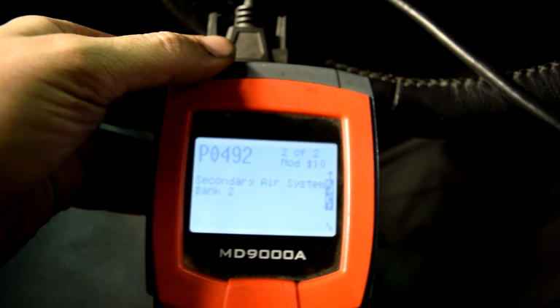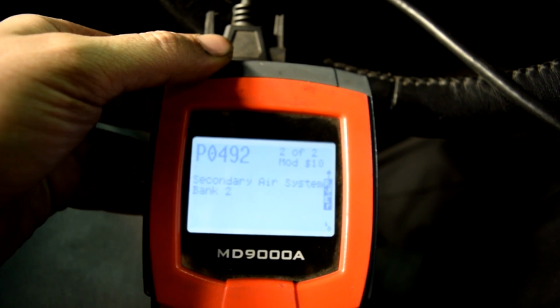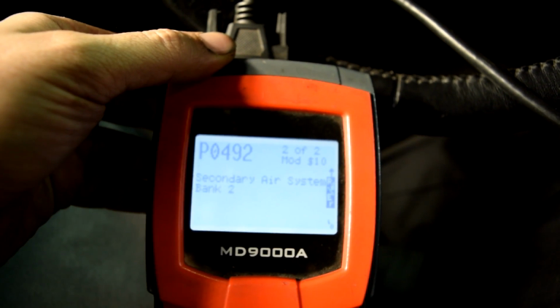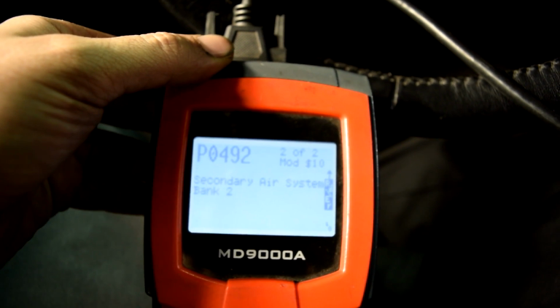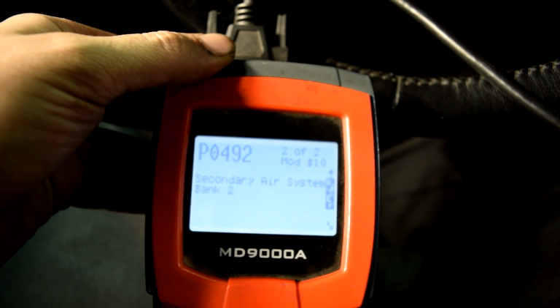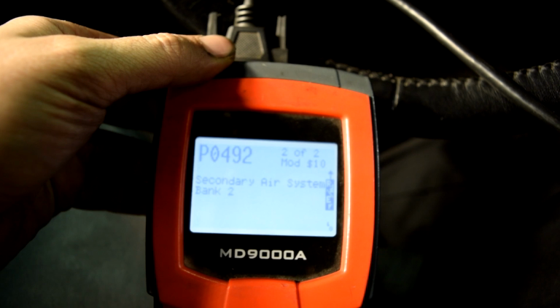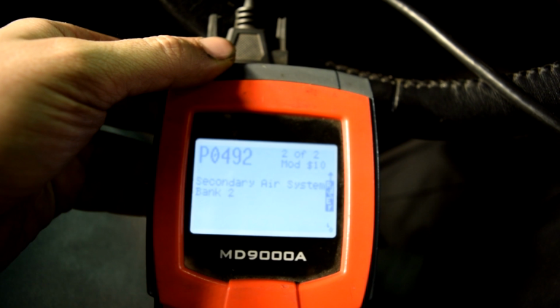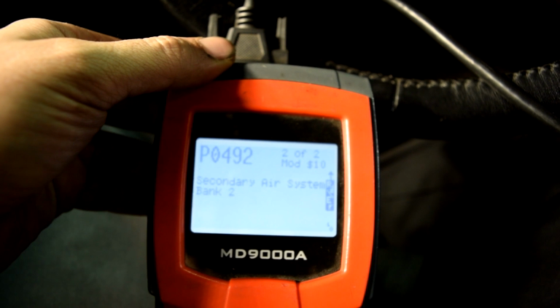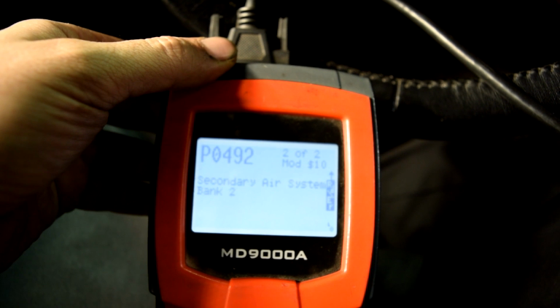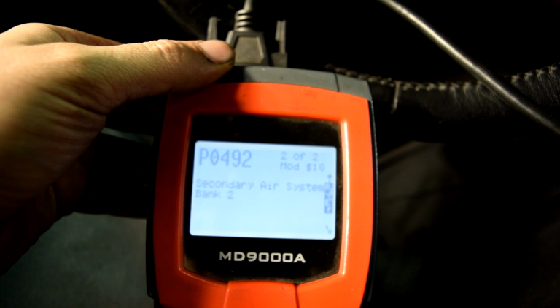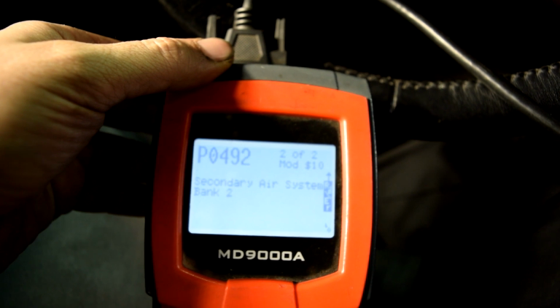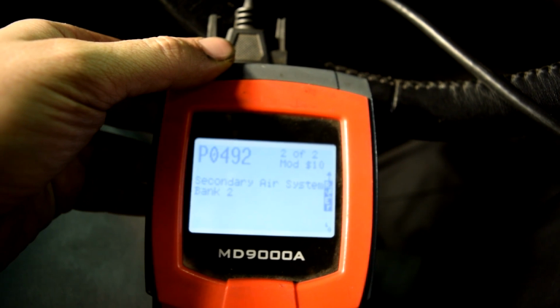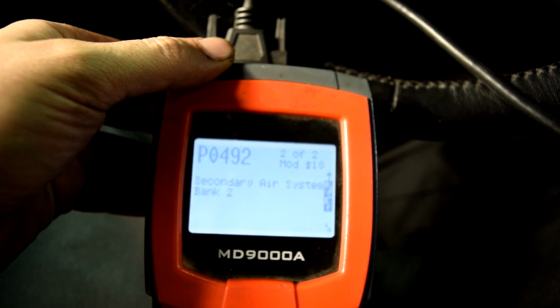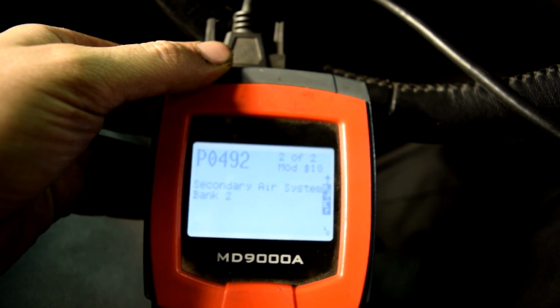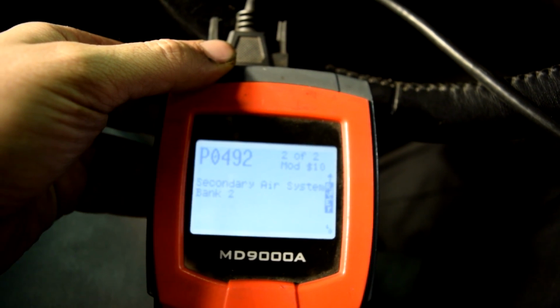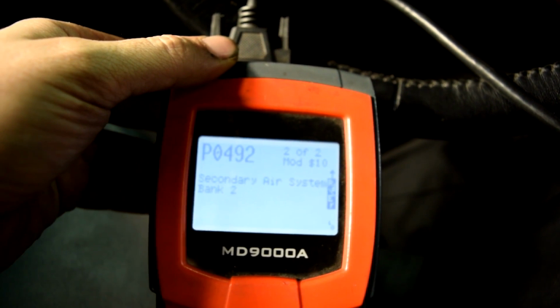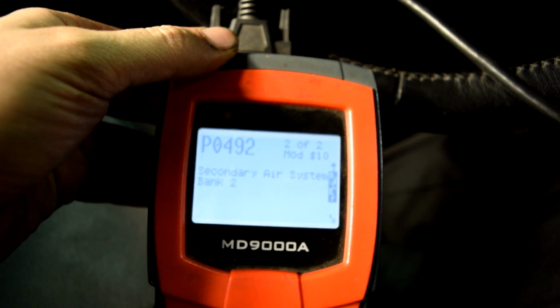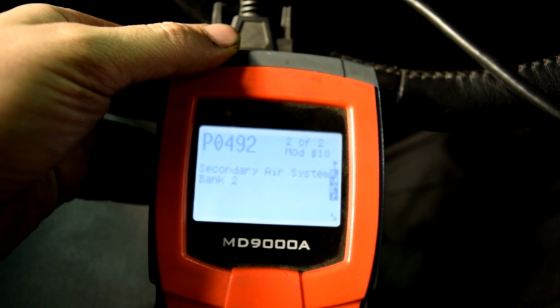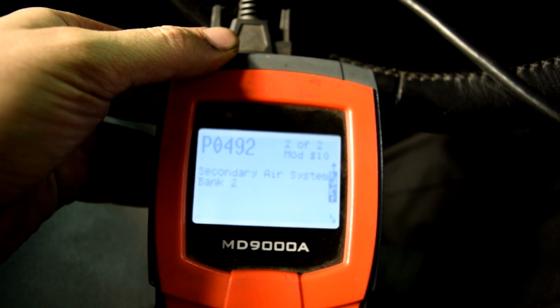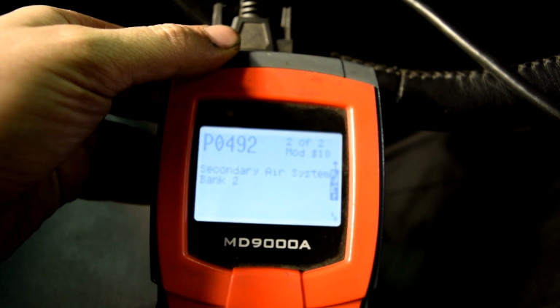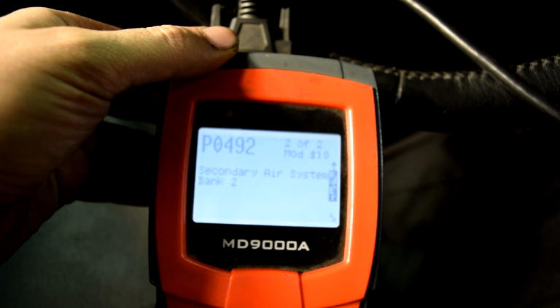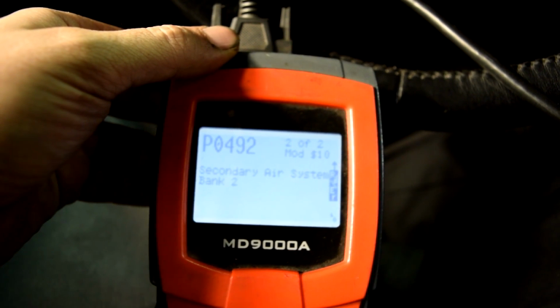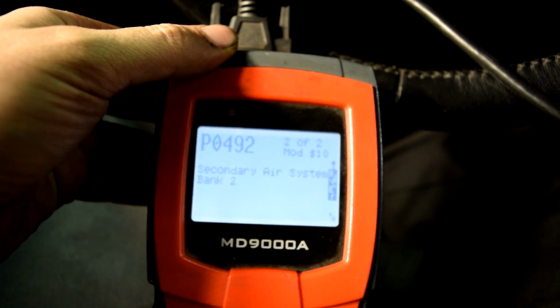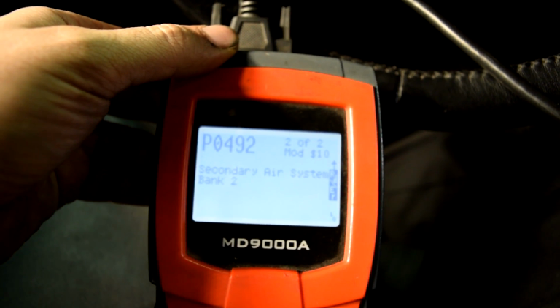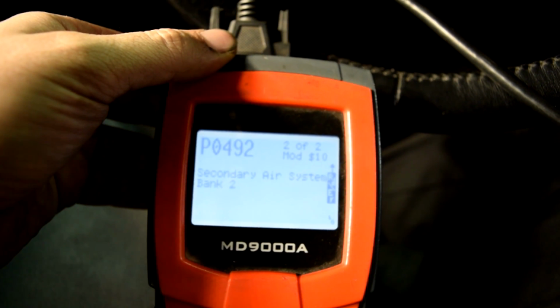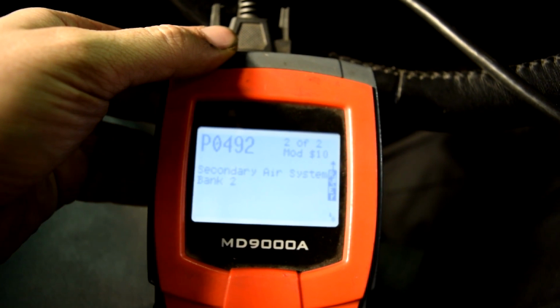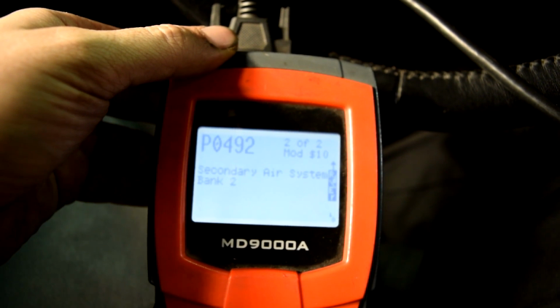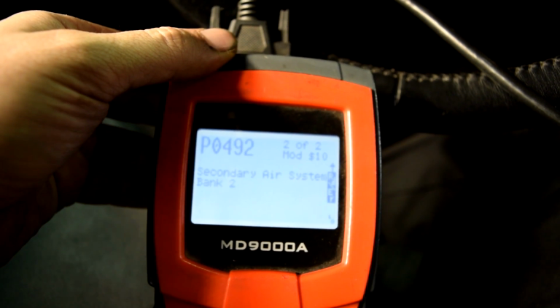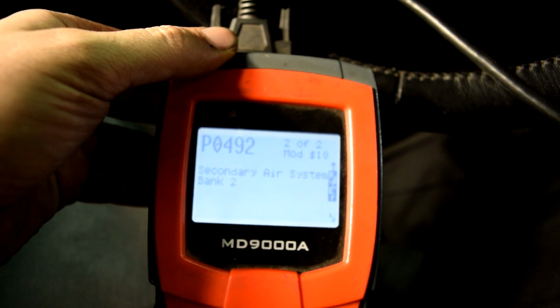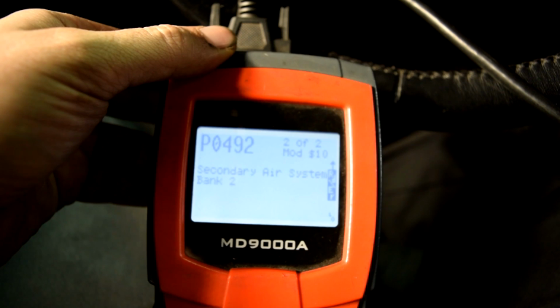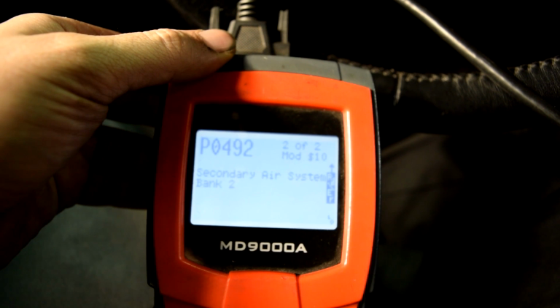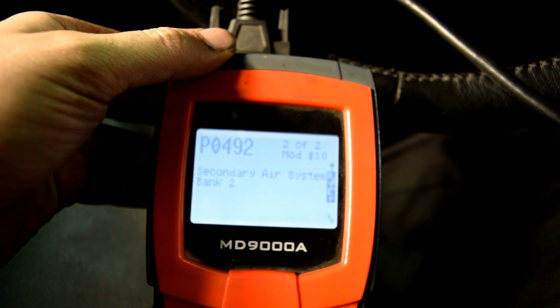Now we have two banks on this car because this is a V6. If you were diagnosing problems on a four-cylinder Volkswagen or Audi you would only have one bank.